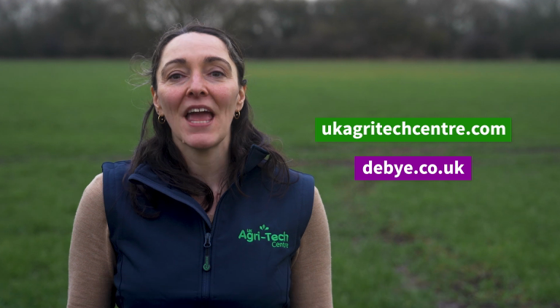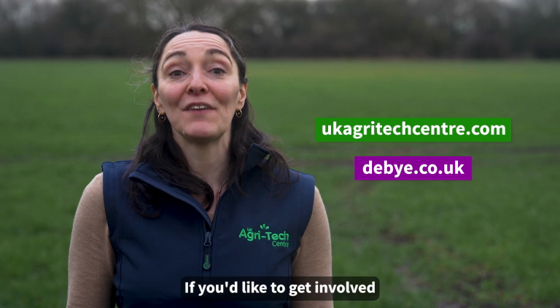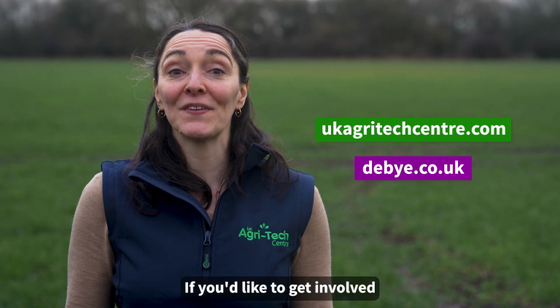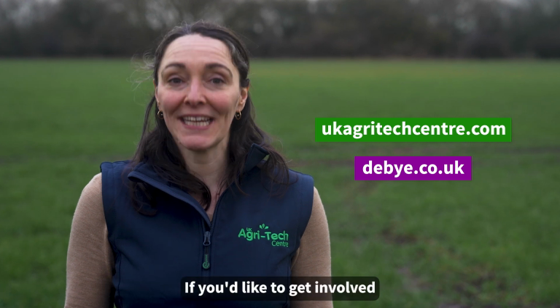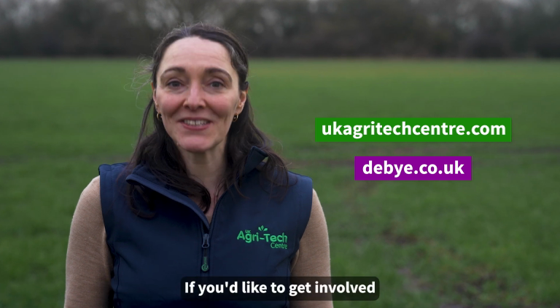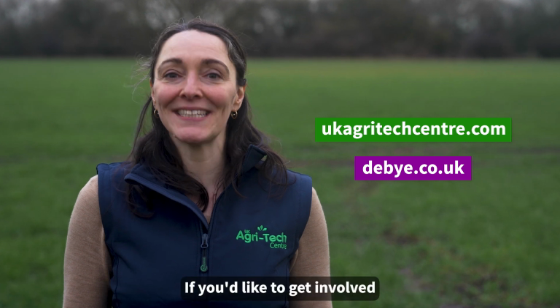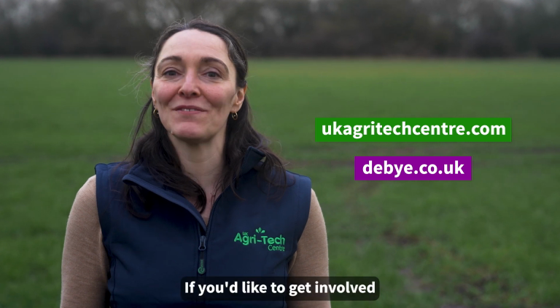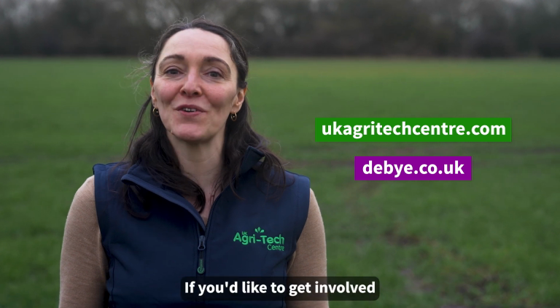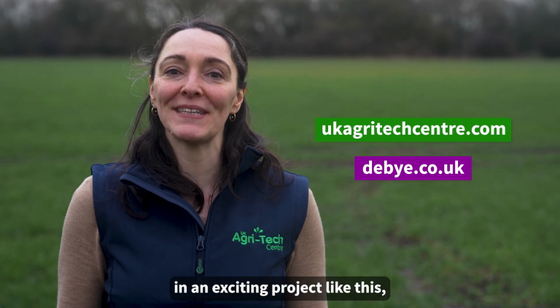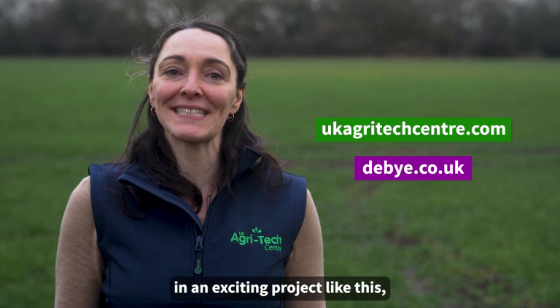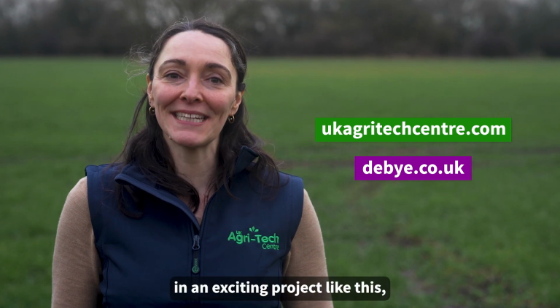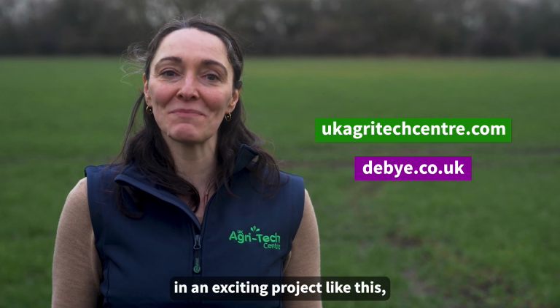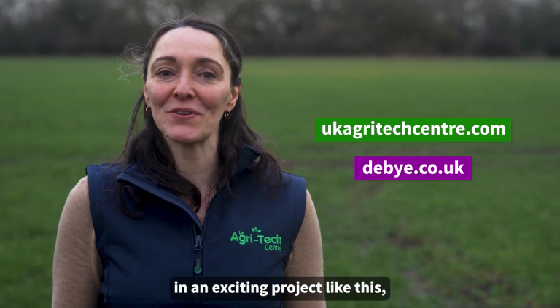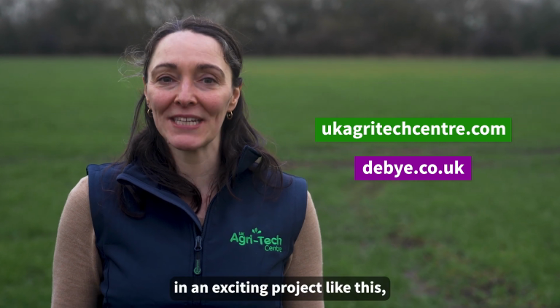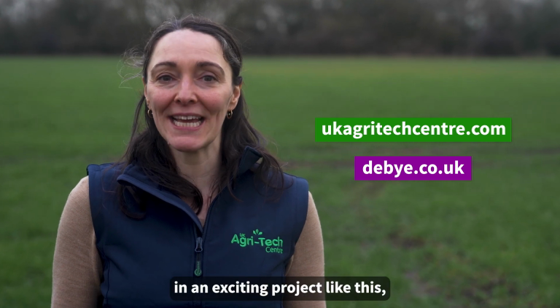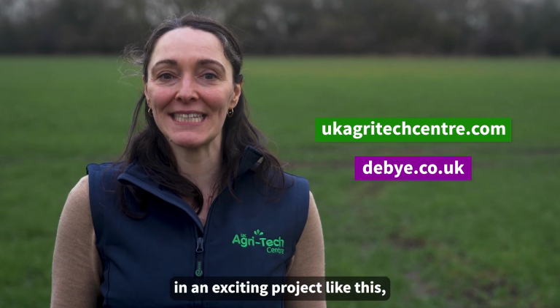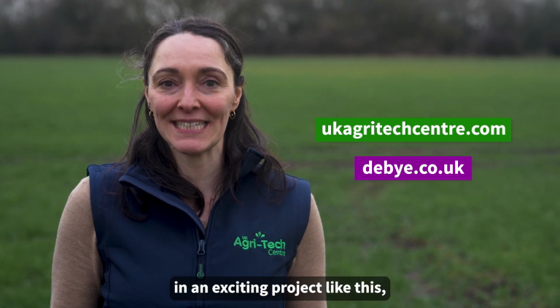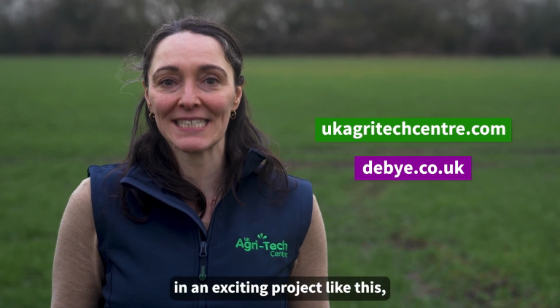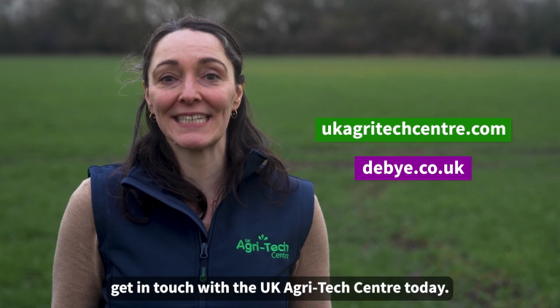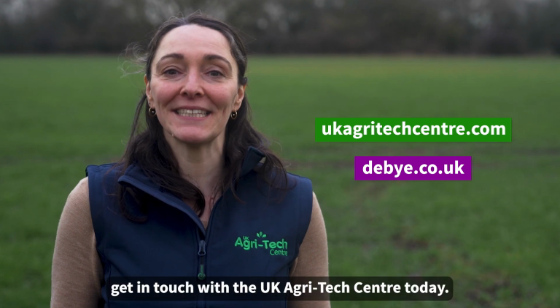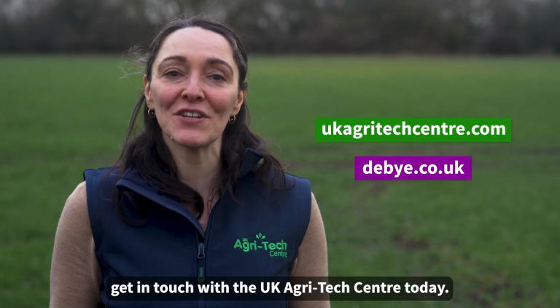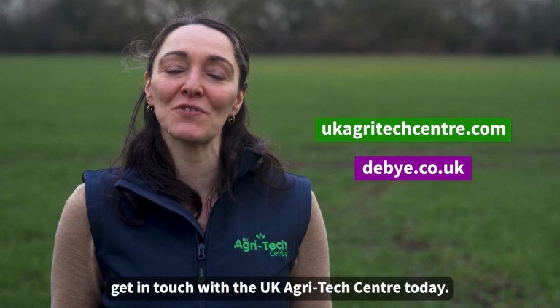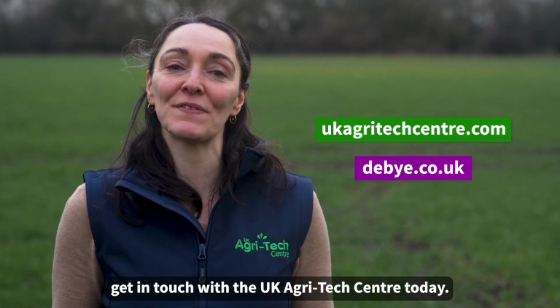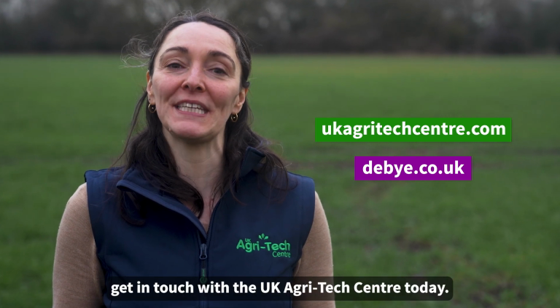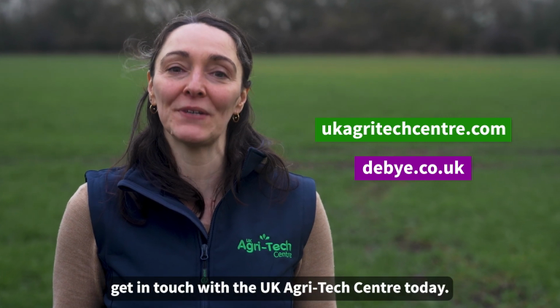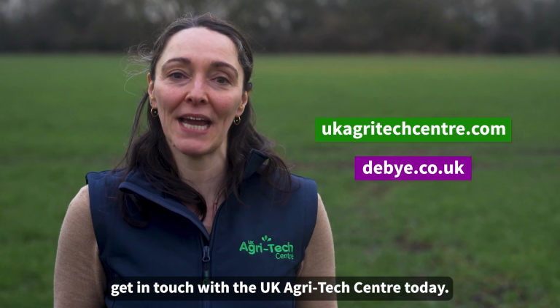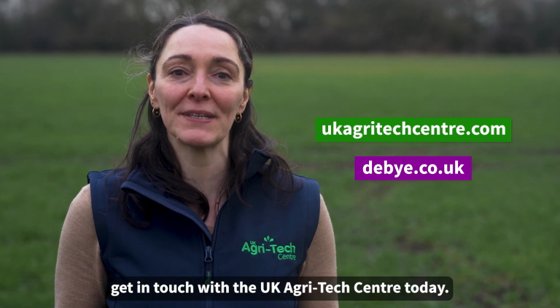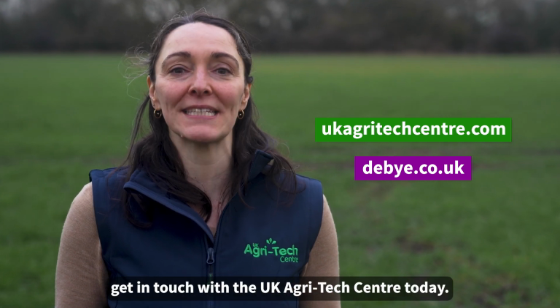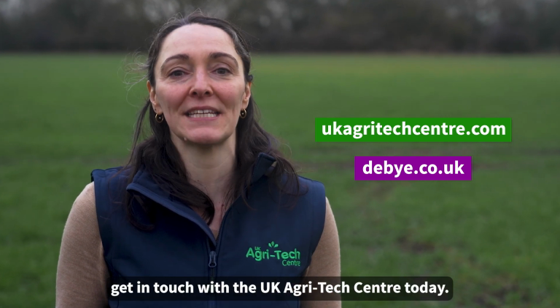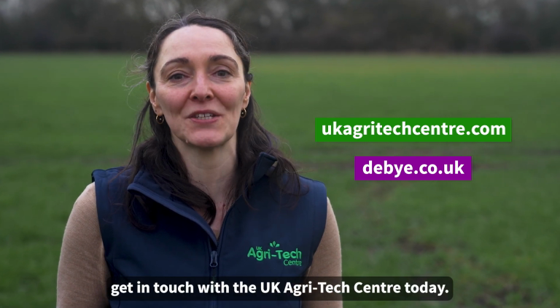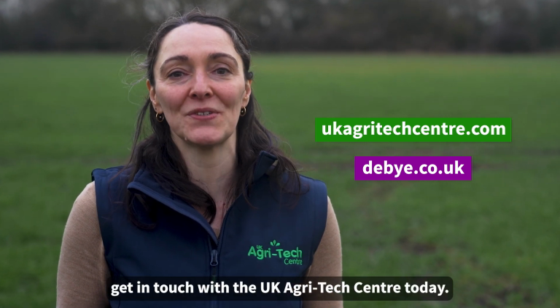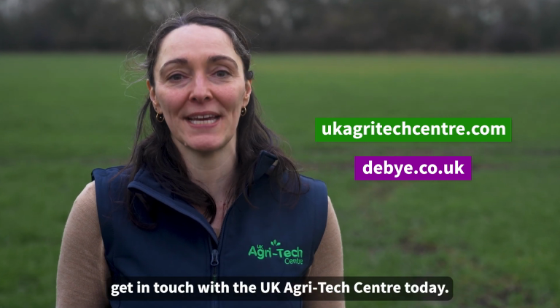If you'd like to get involved in exciting projects like this, get in touch with the UK AgriTech Centre today.